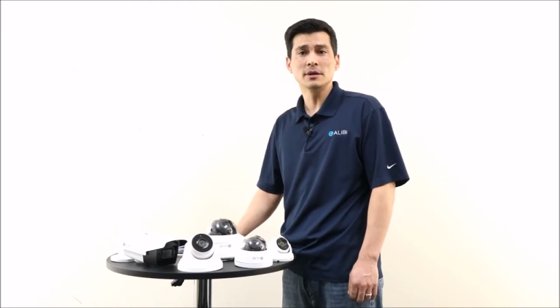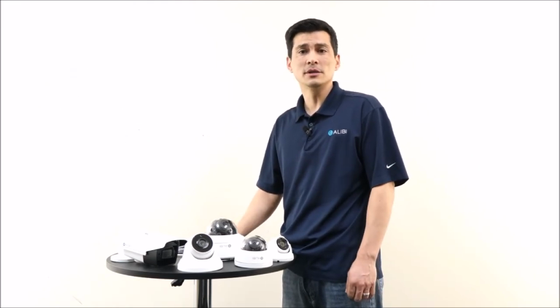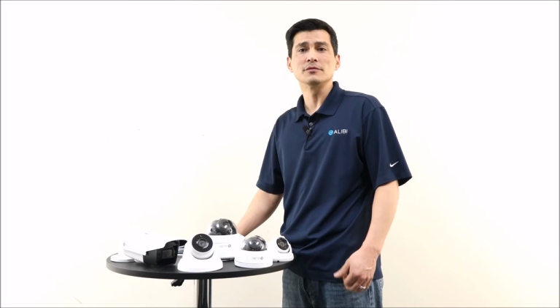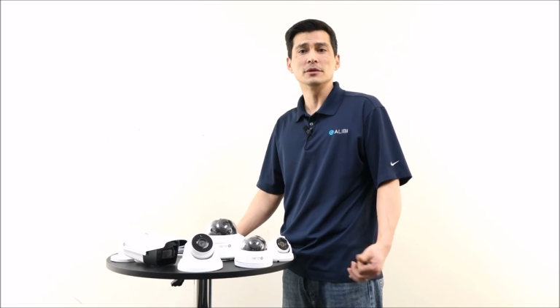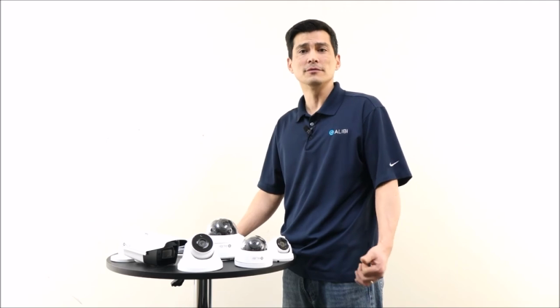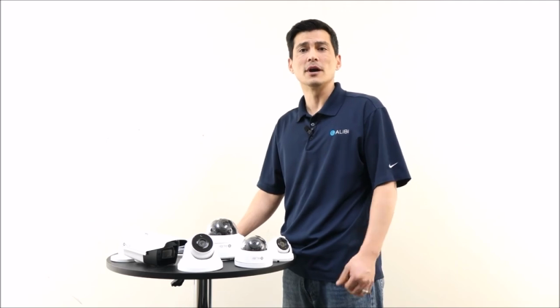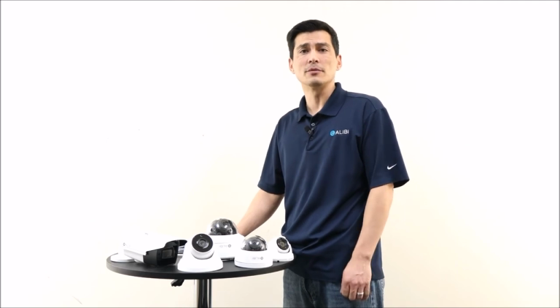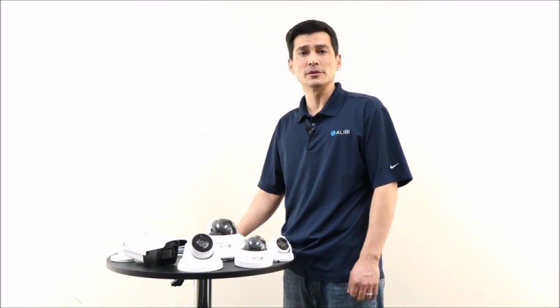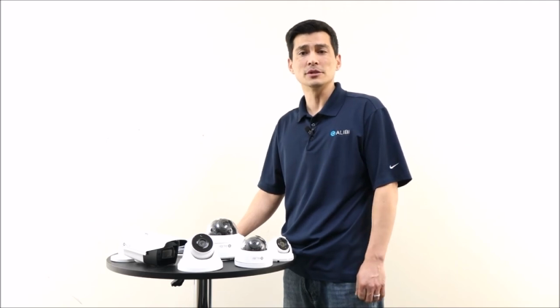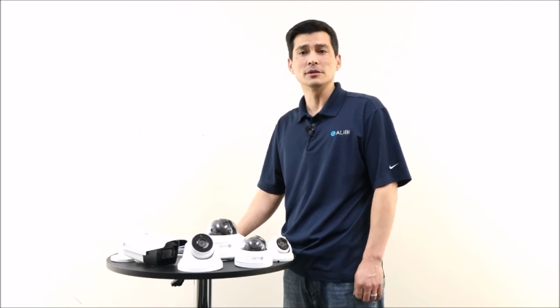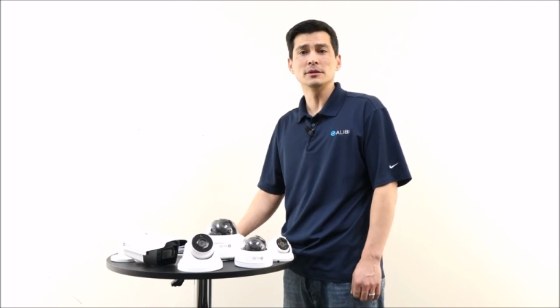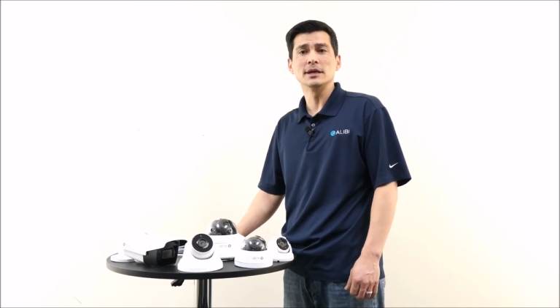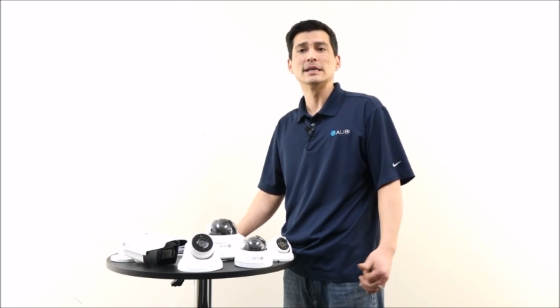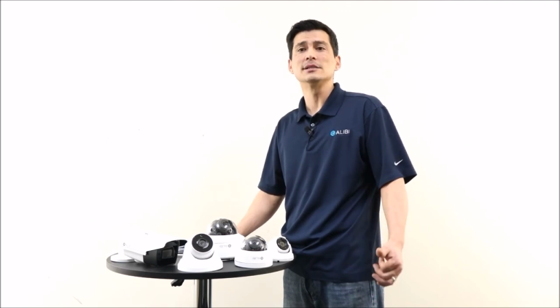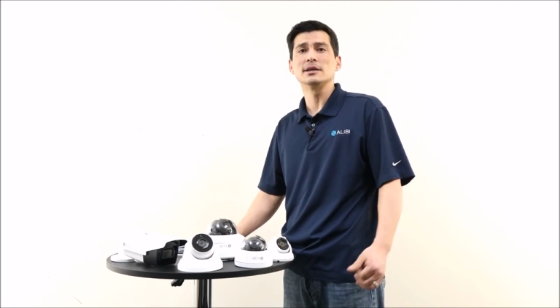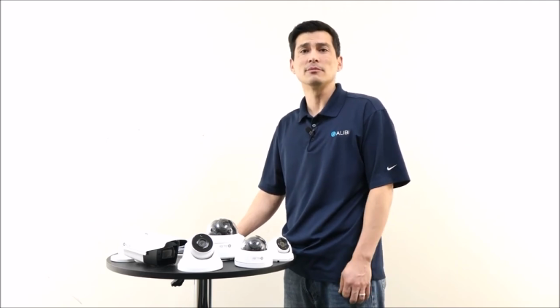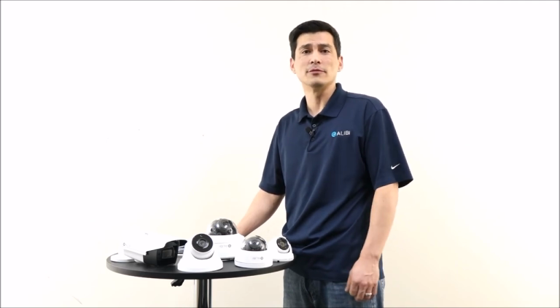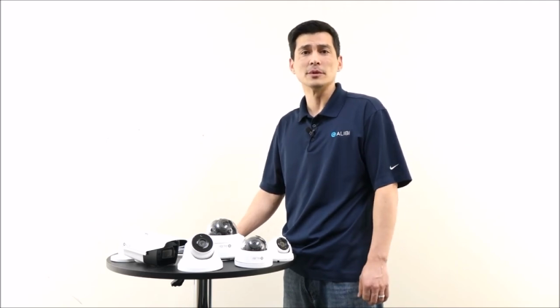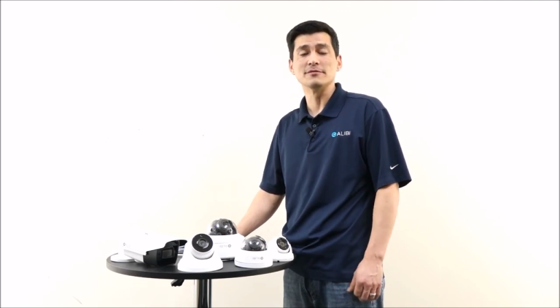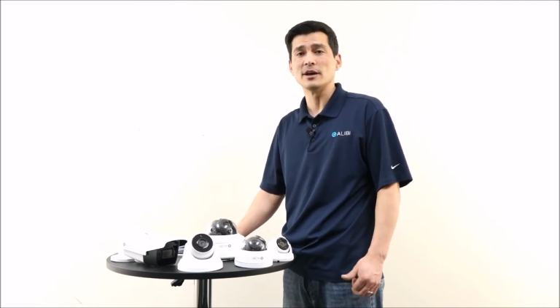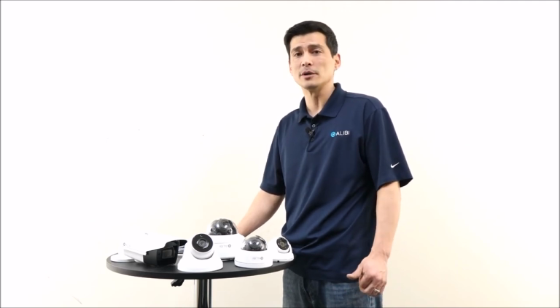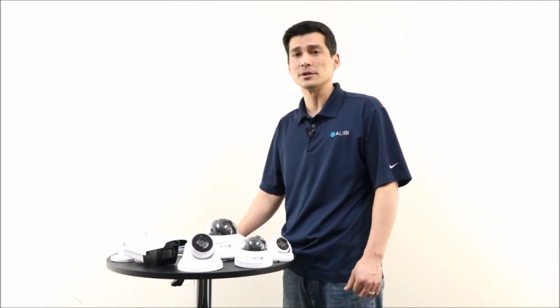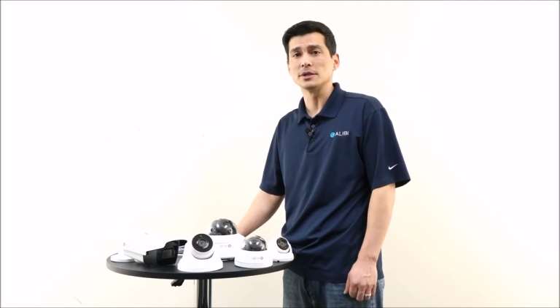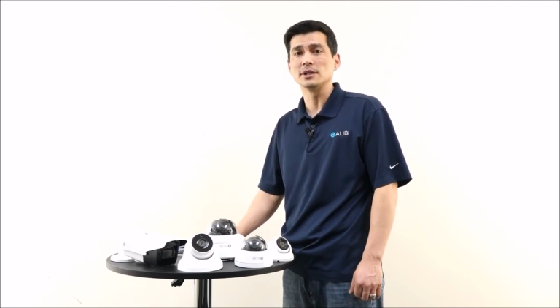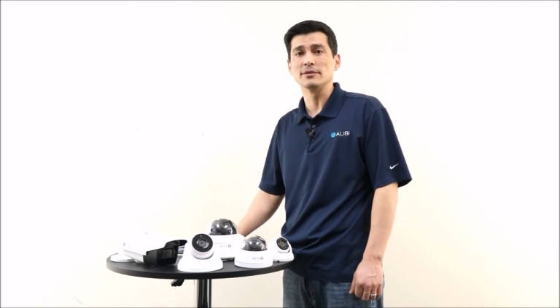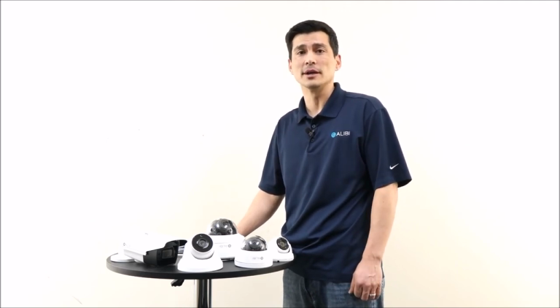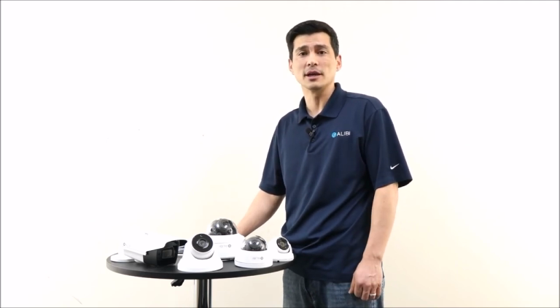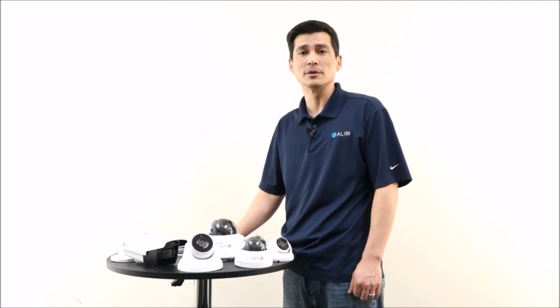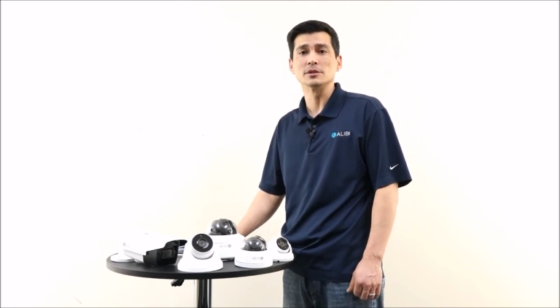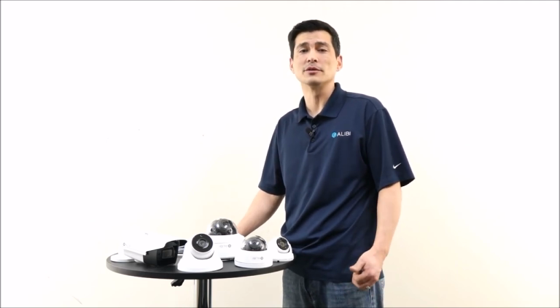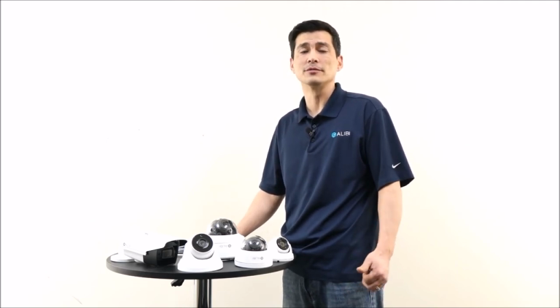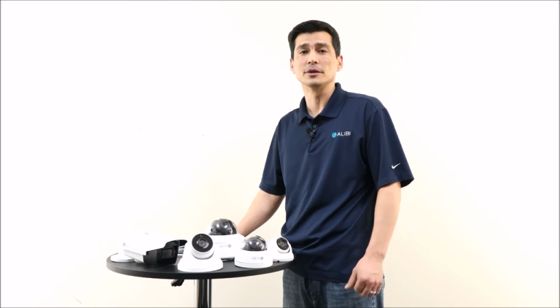So if you're looking for higher resolution and excellent nighttime performance, the 5 megapixel HTTV line of cameras is perfect for you.